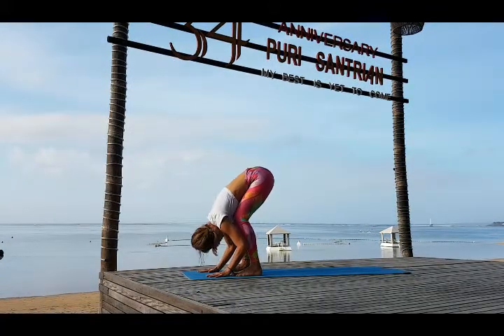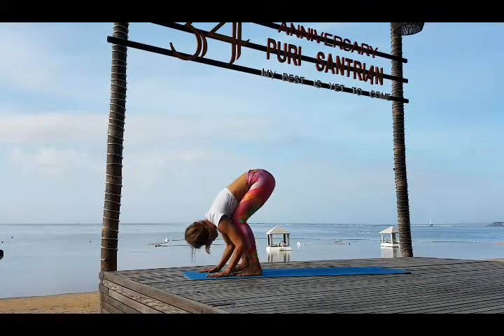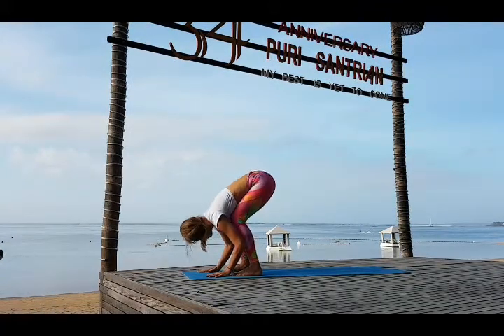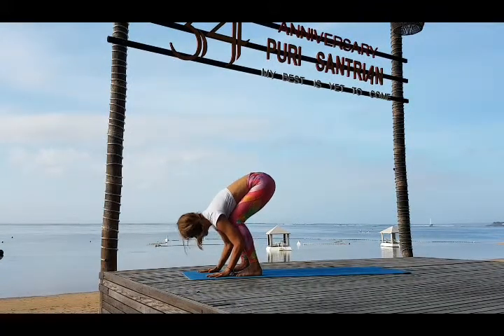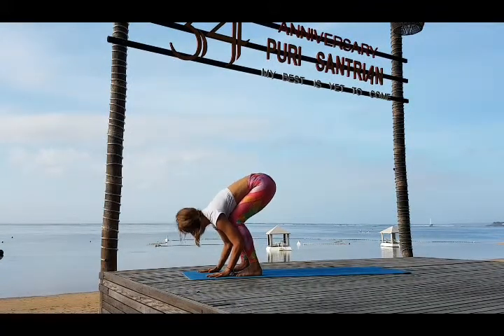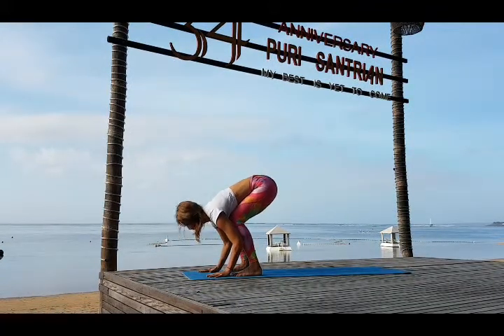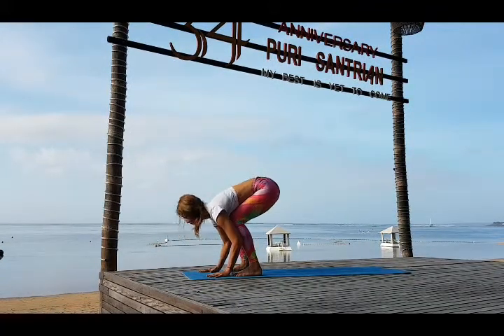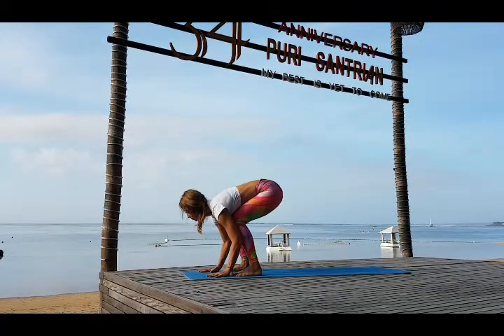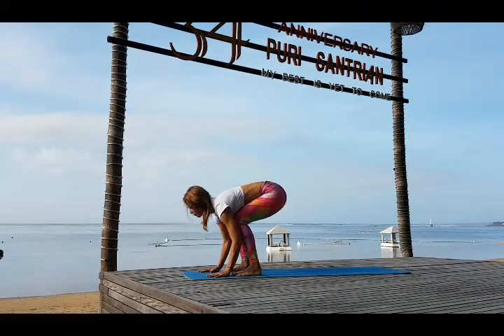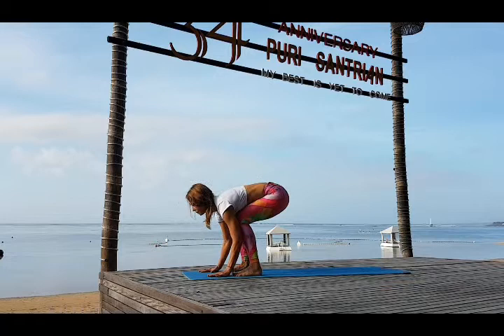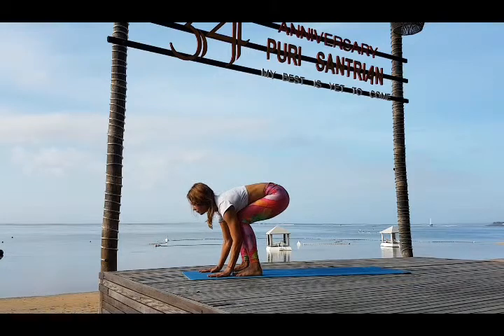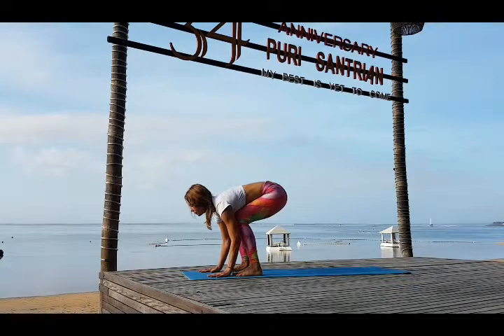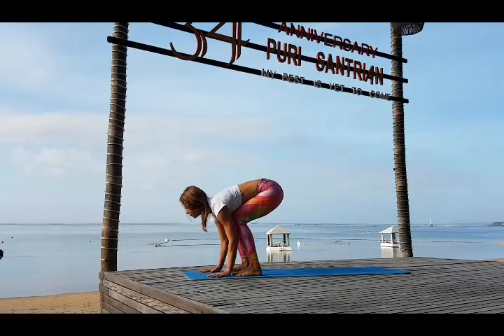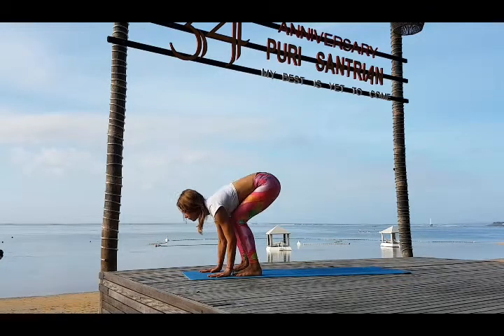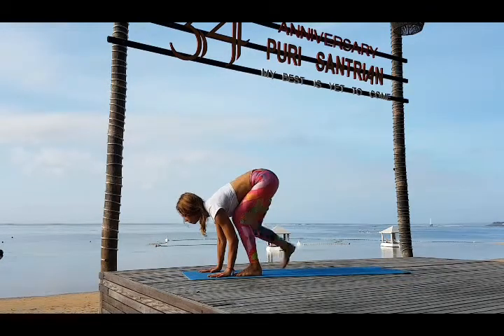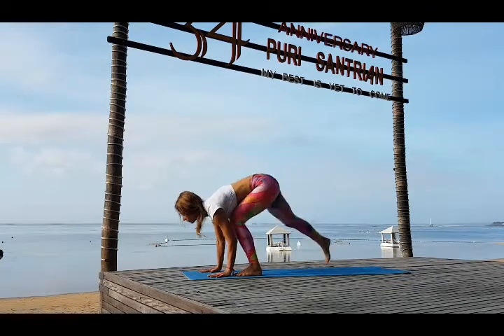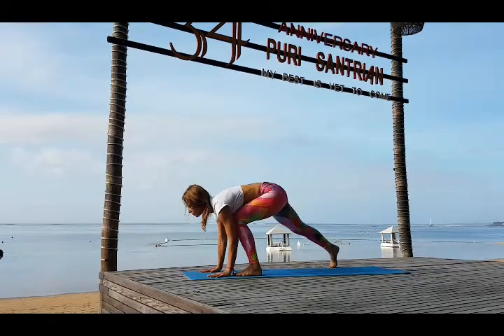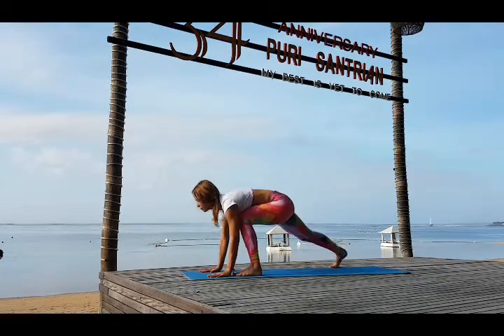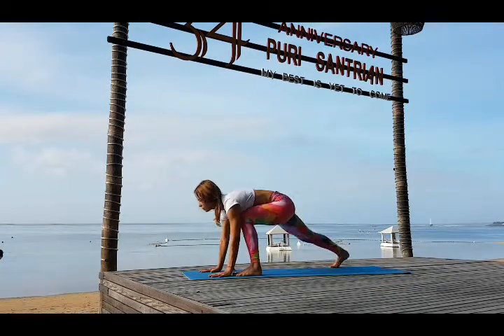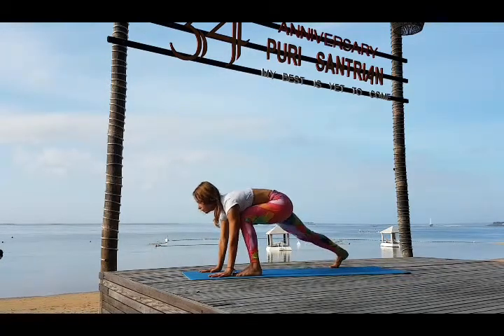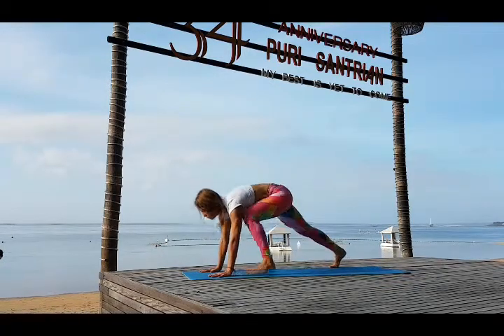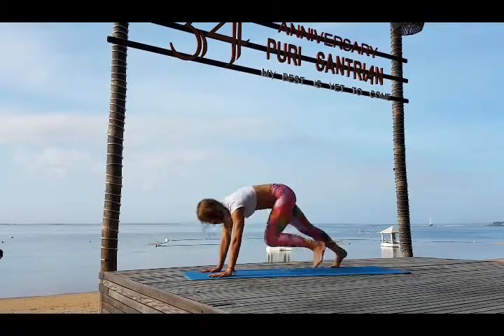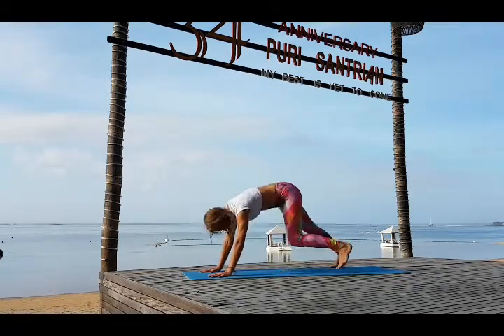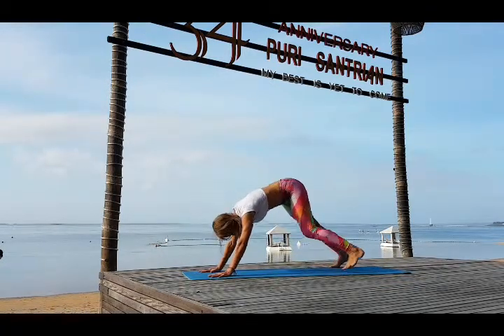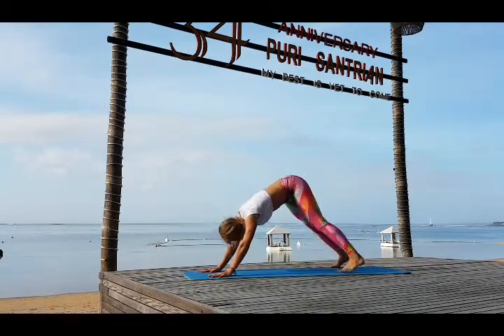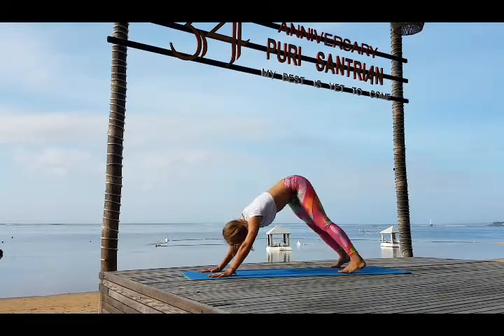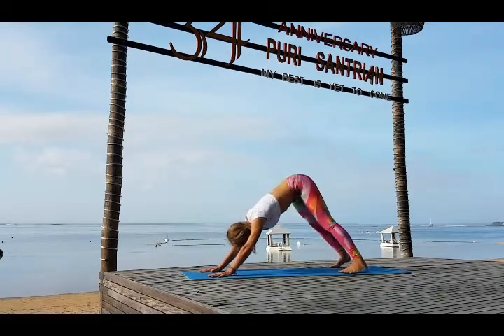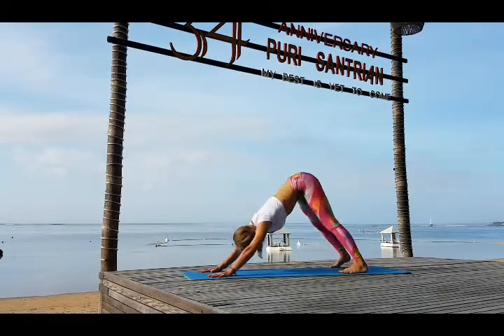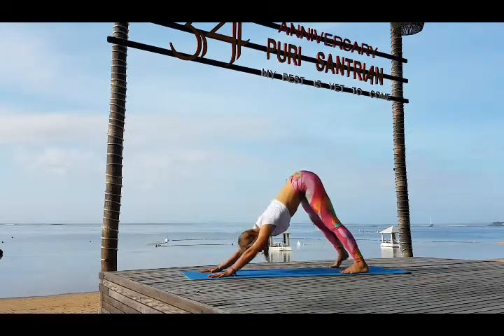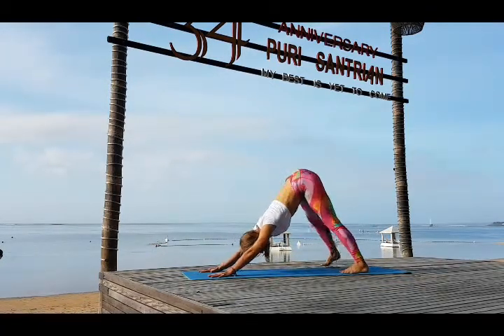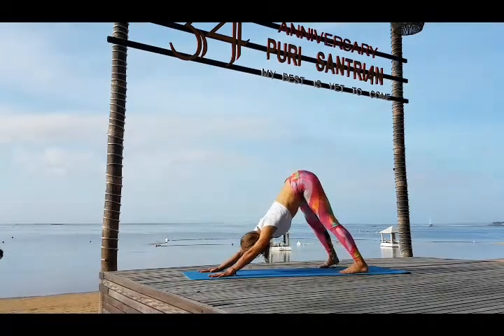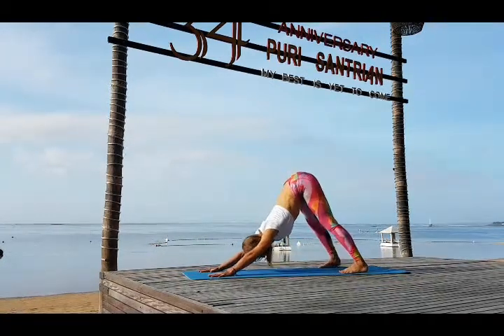Inhale bring your gaze forward and exhale bring your weight back — Adho Mukha Svanasana.